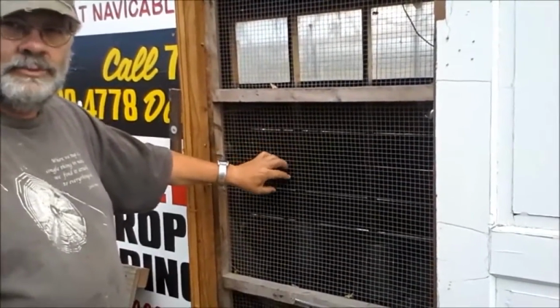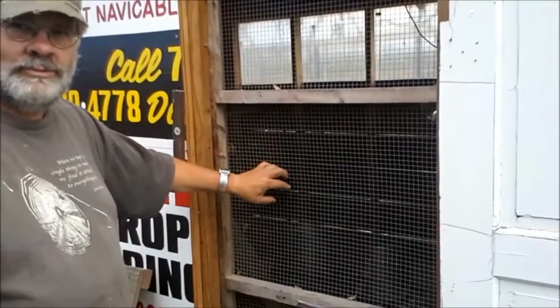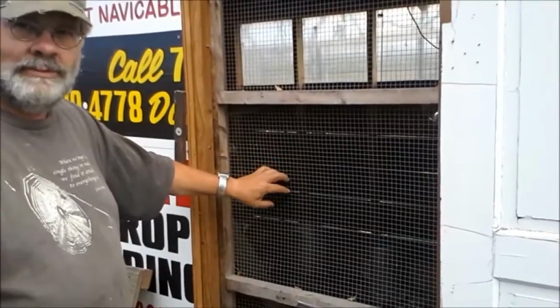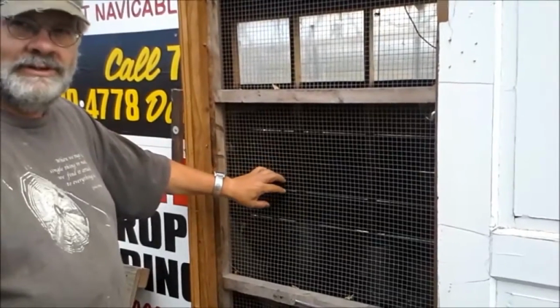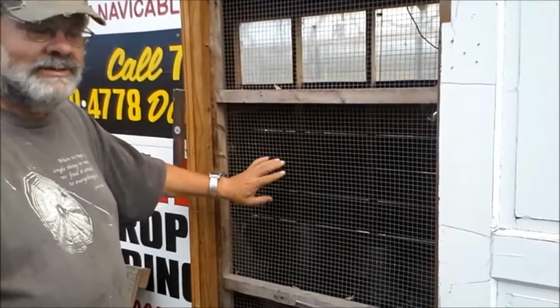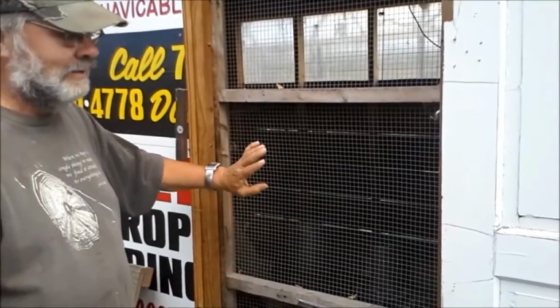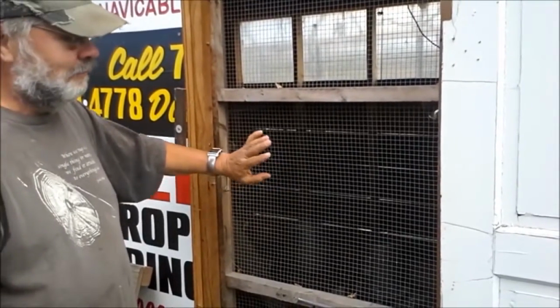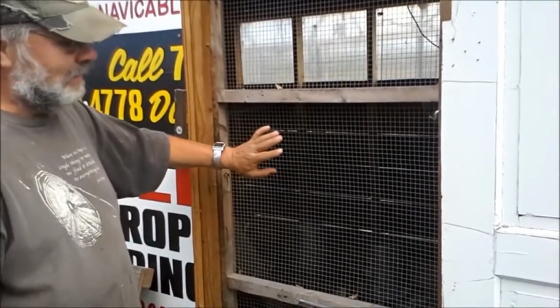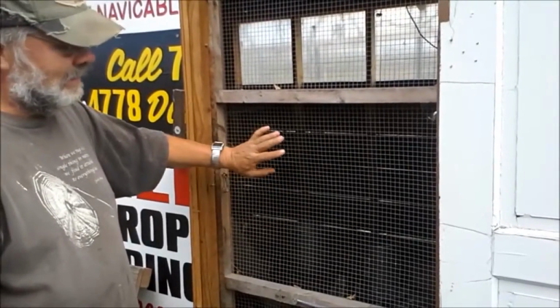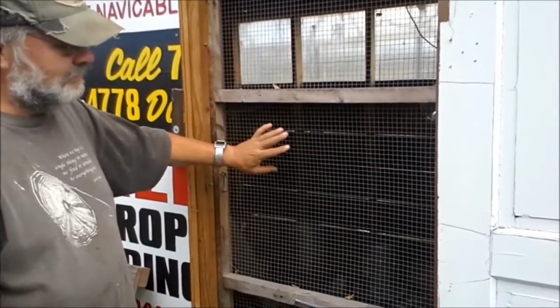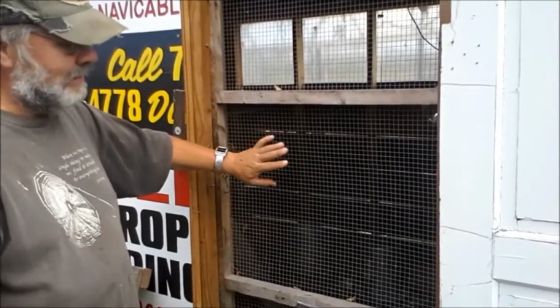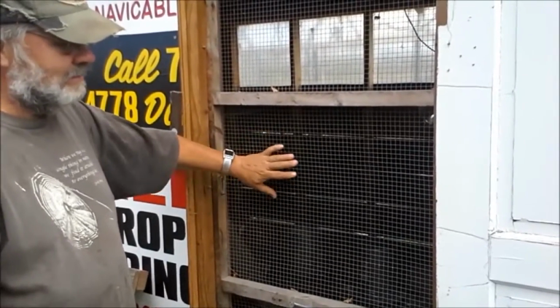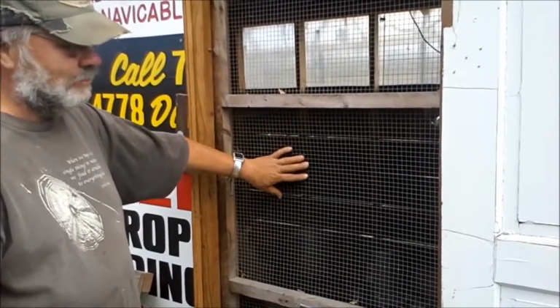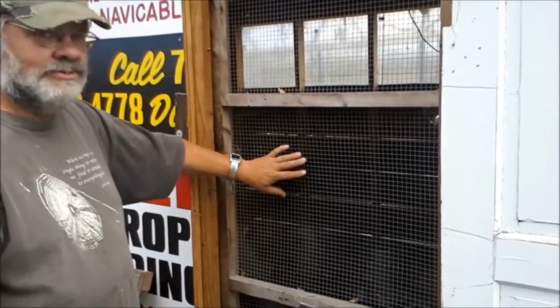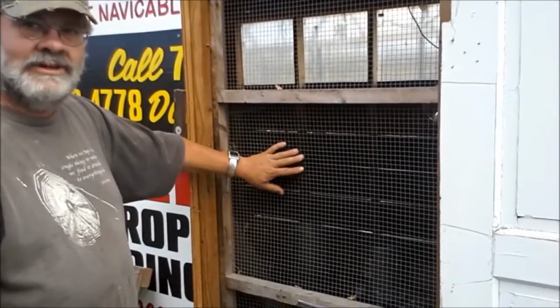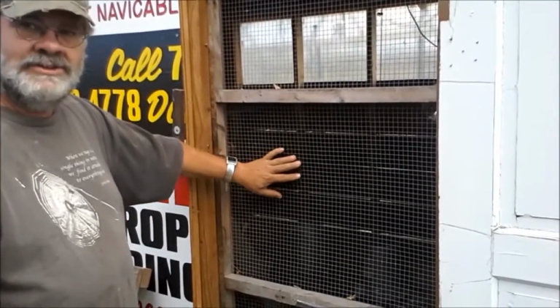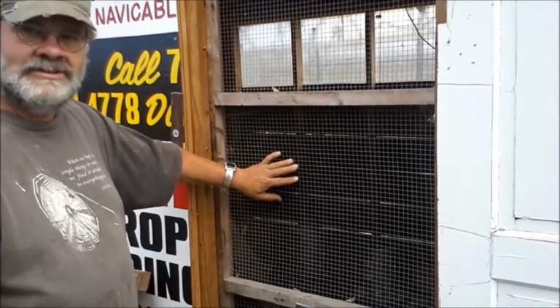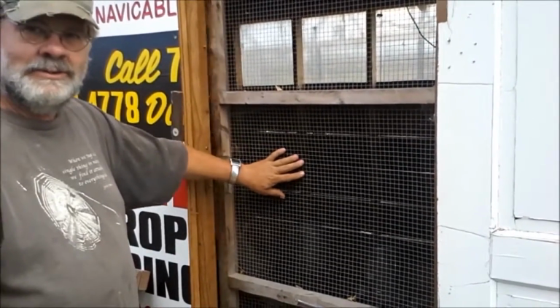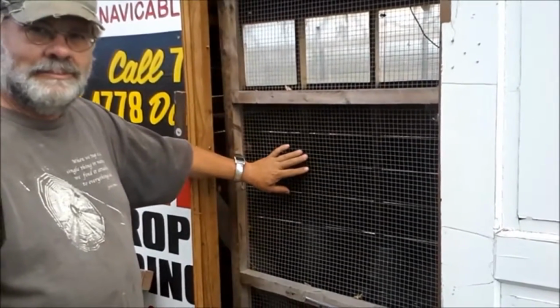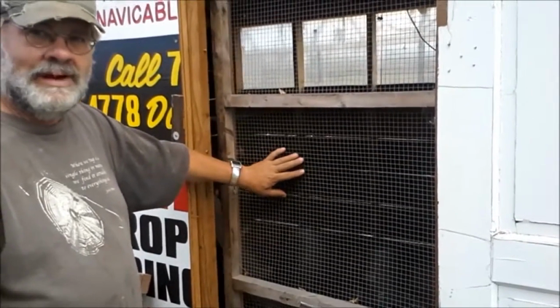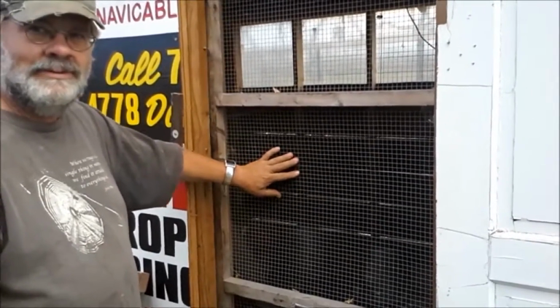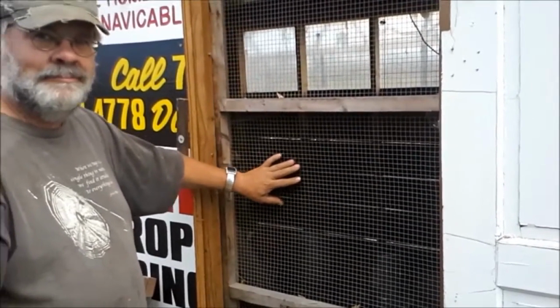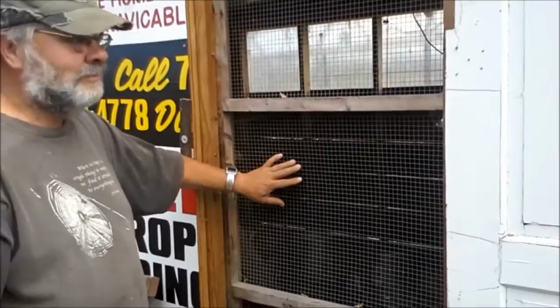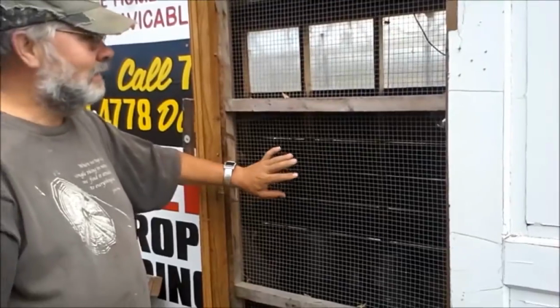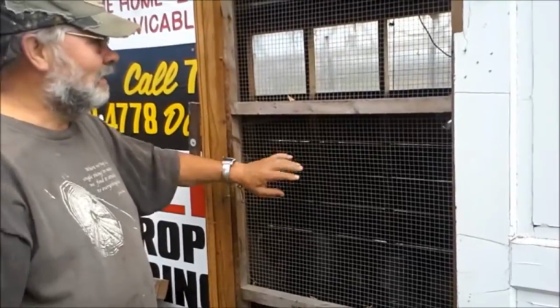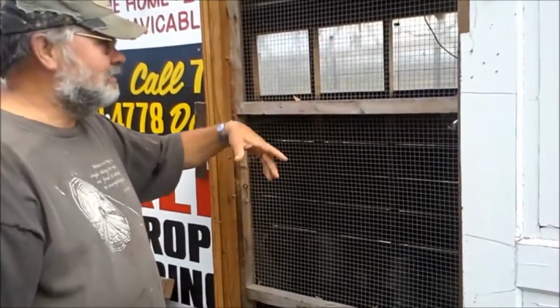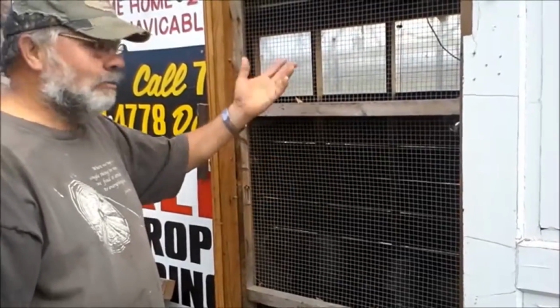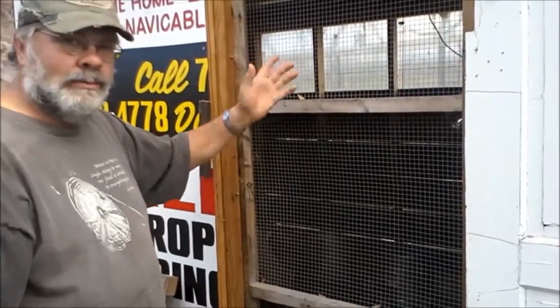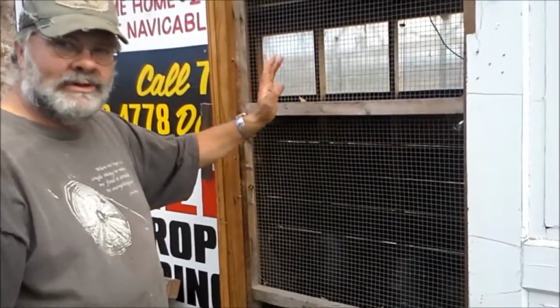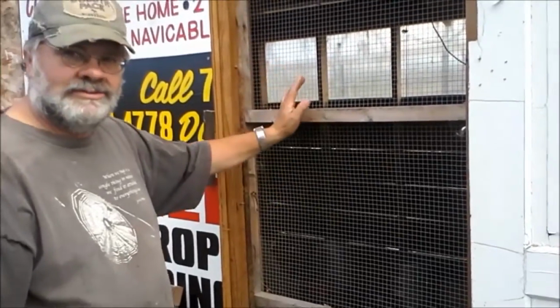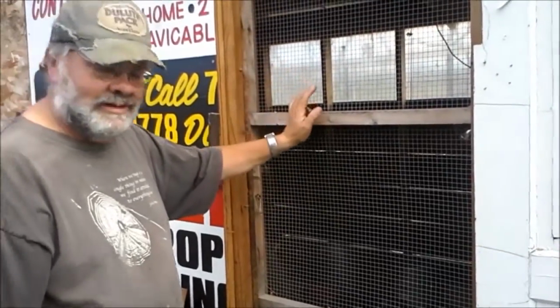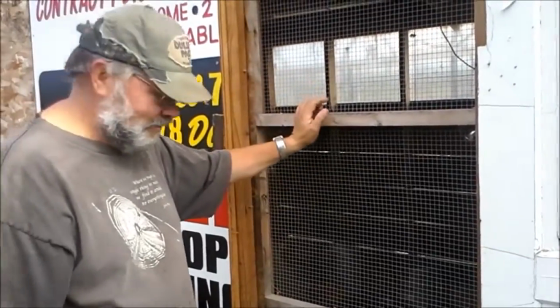Hardware wire works really well for the door. Screening doesn't work as well because it's too easy to pop — chicken wire would work just fine too.